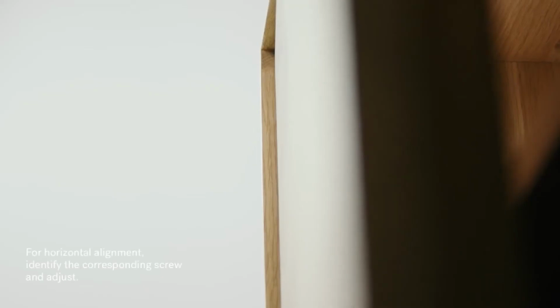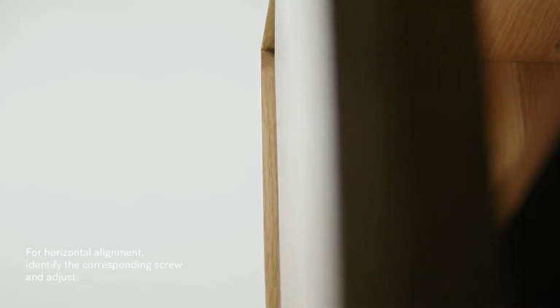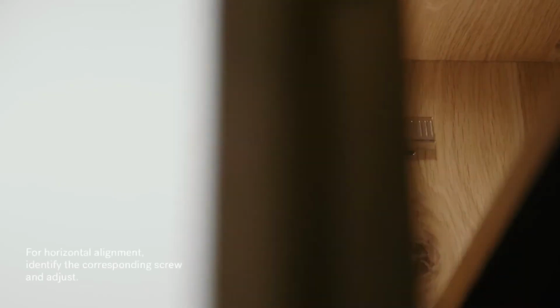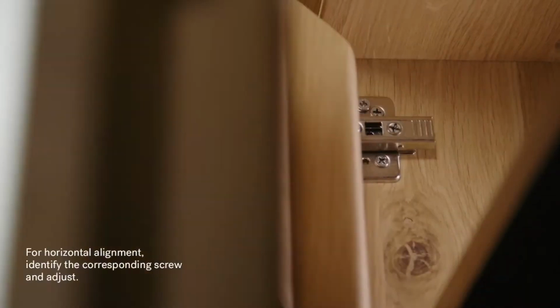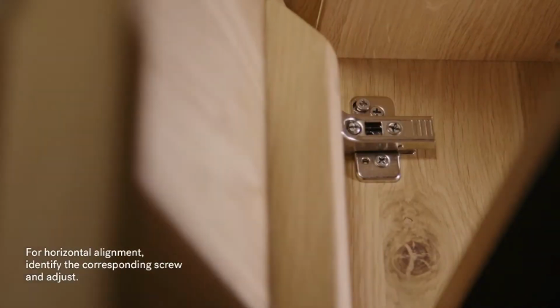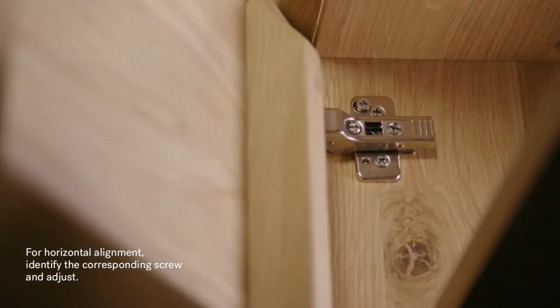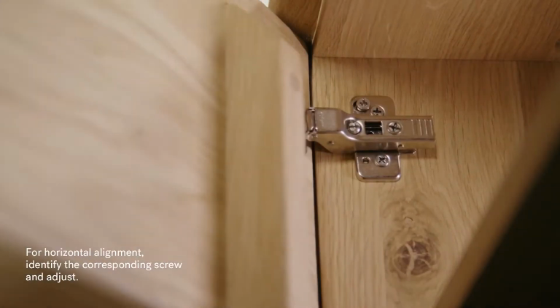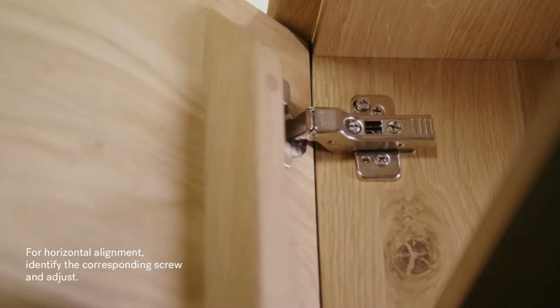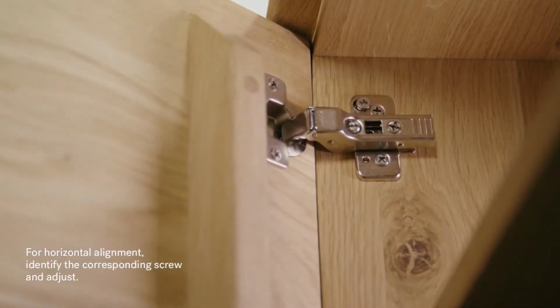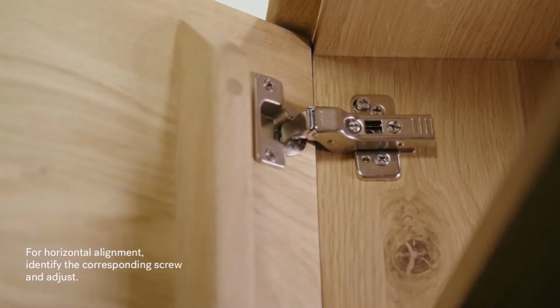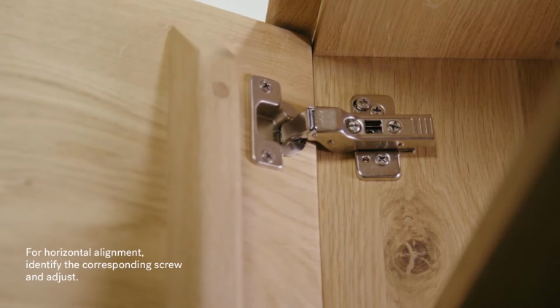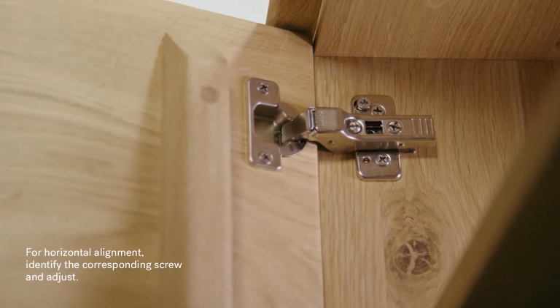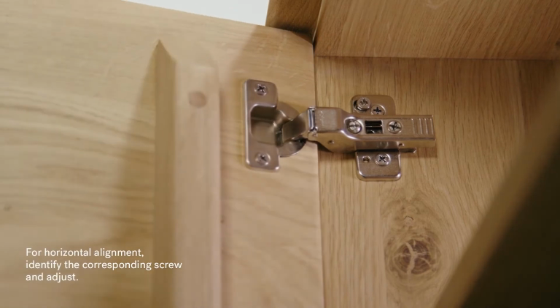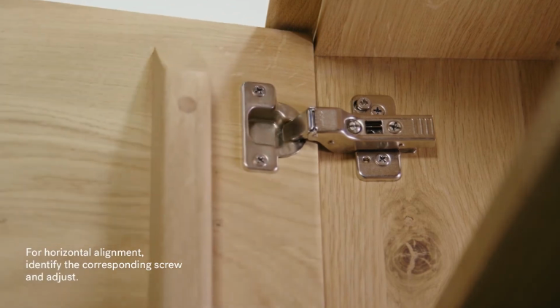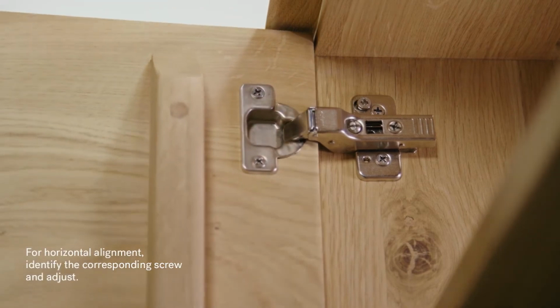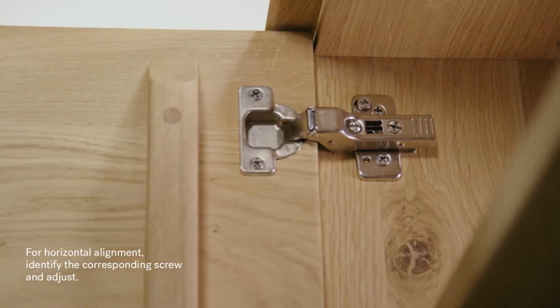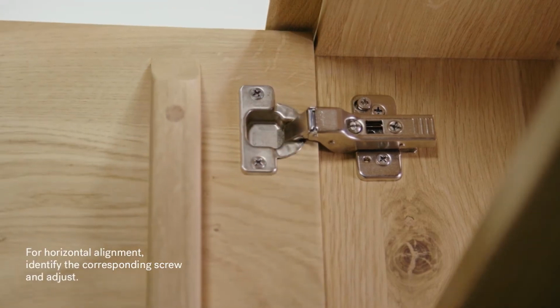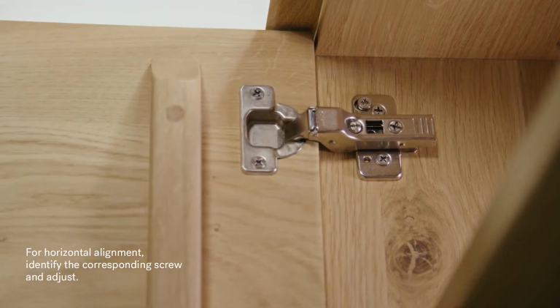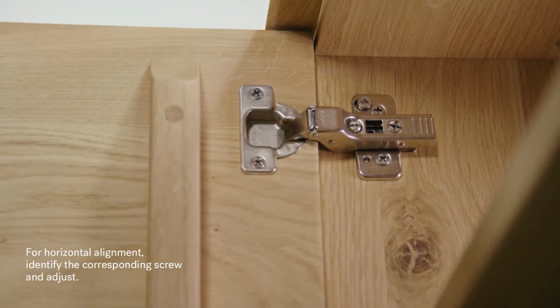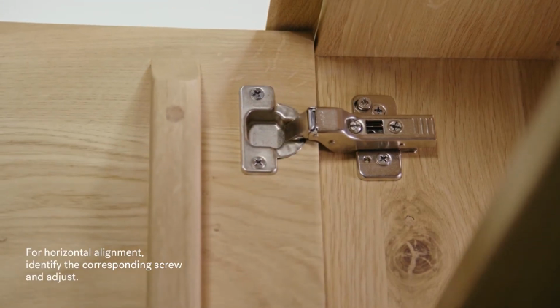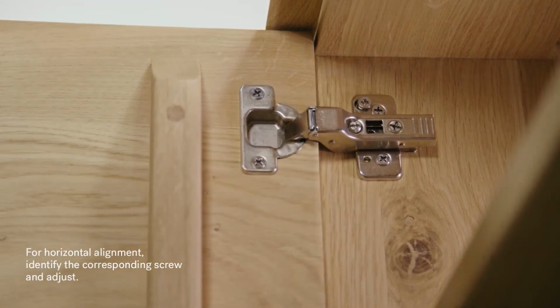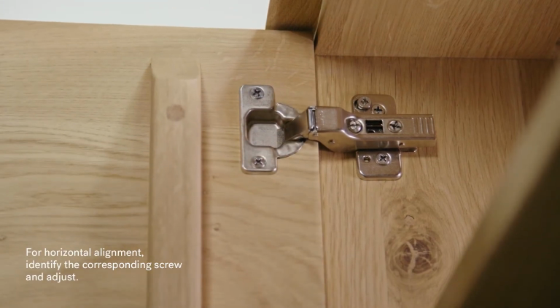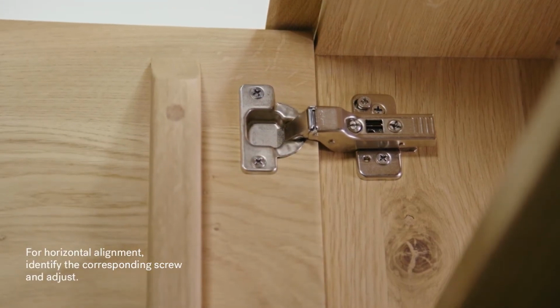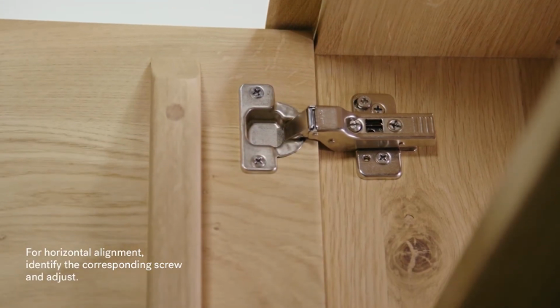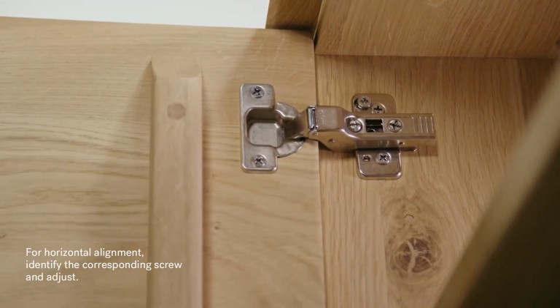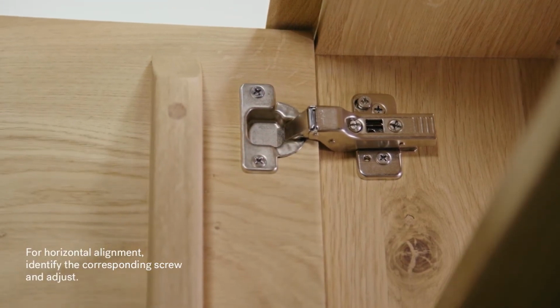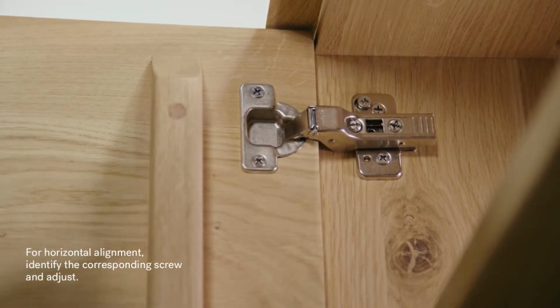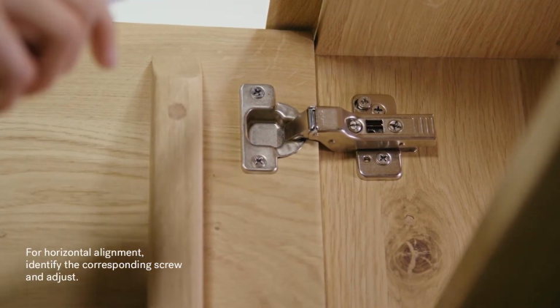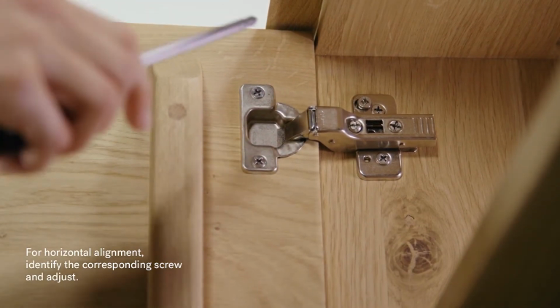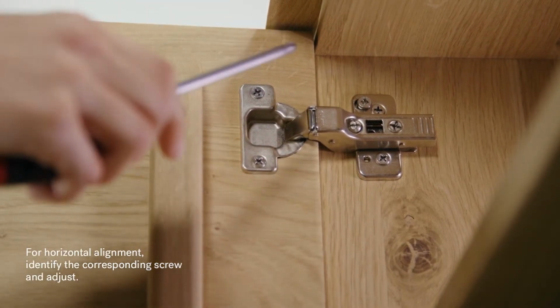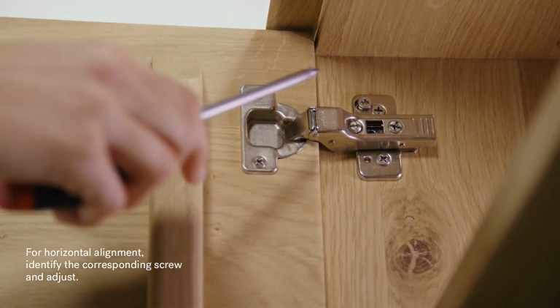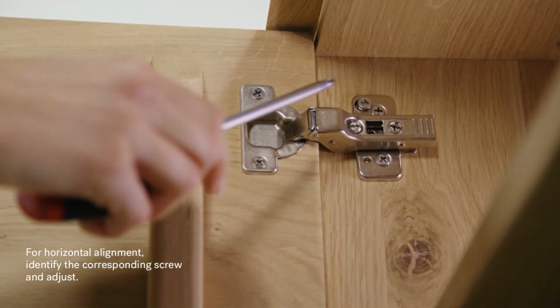For horizontal alignment, identify the corresponding screw and adjust.